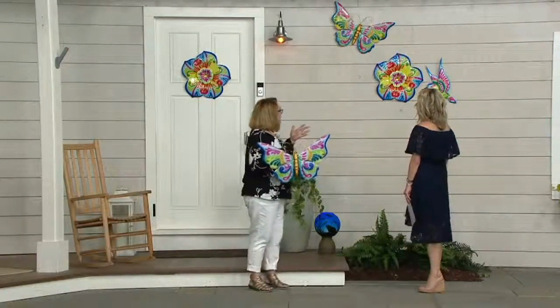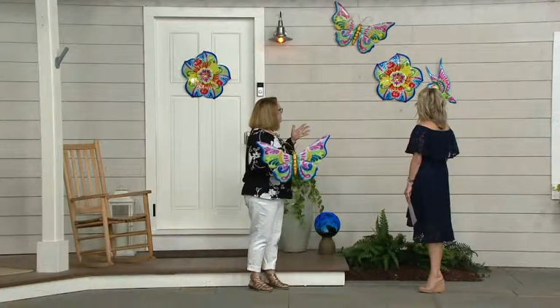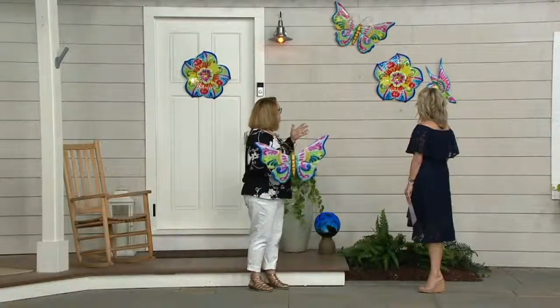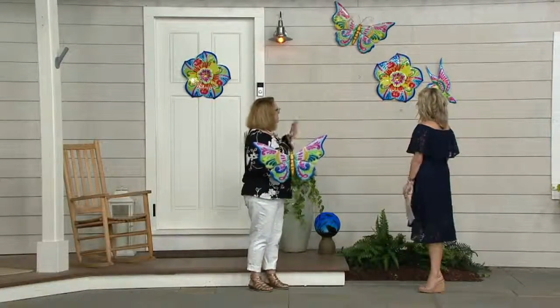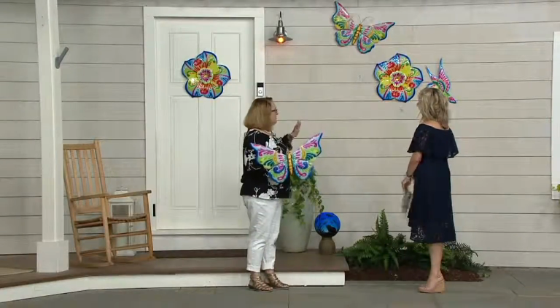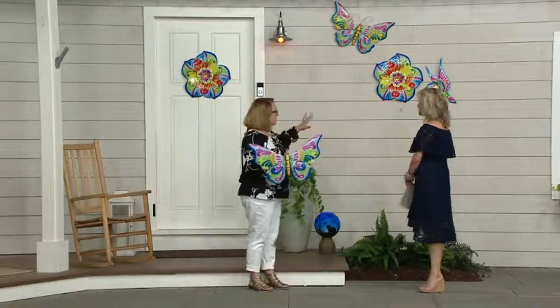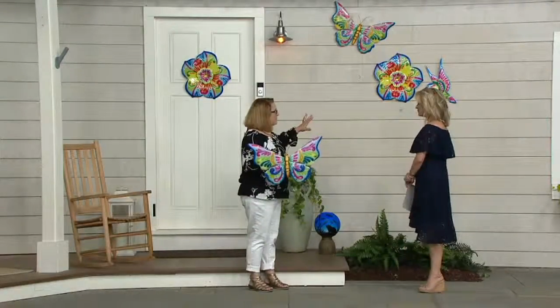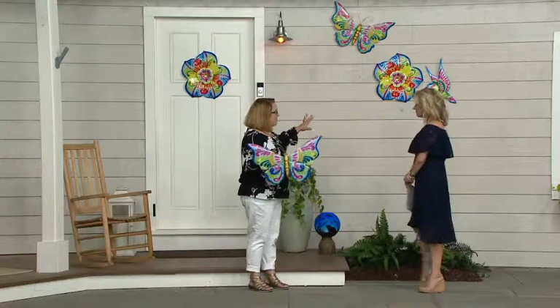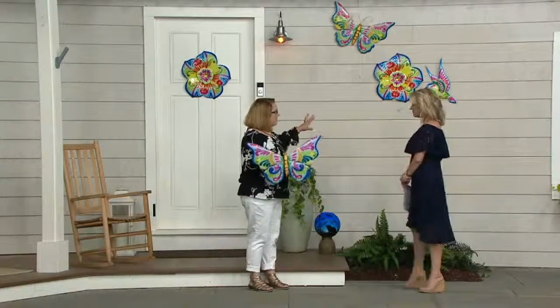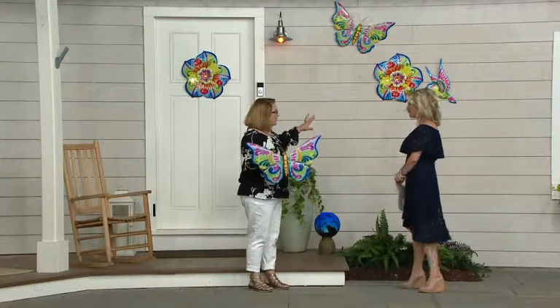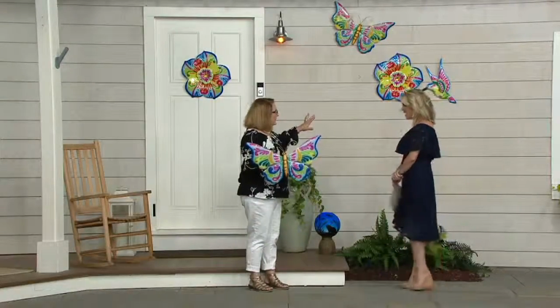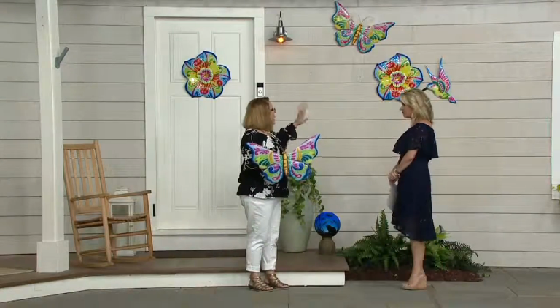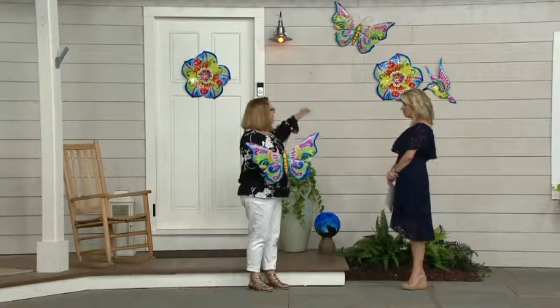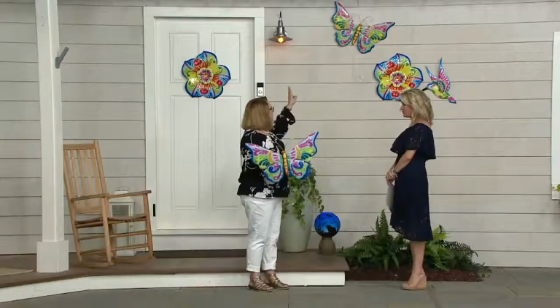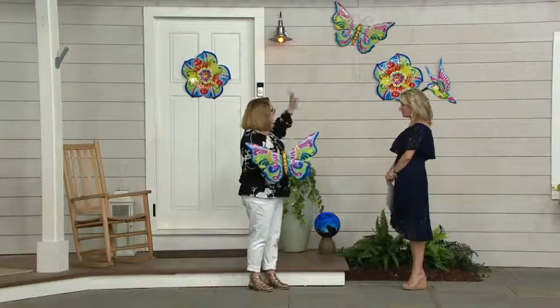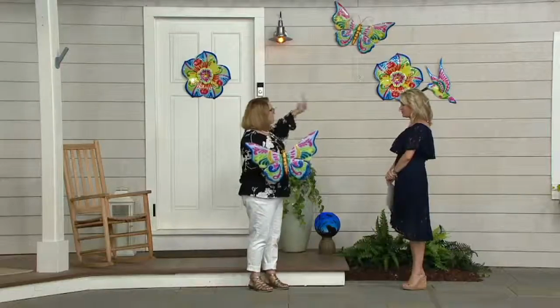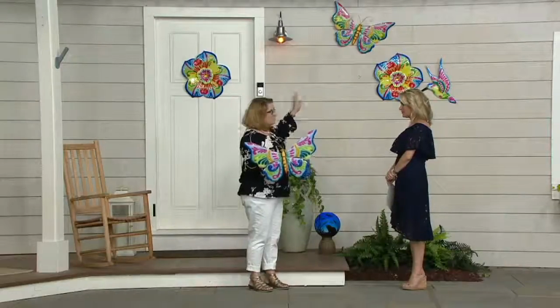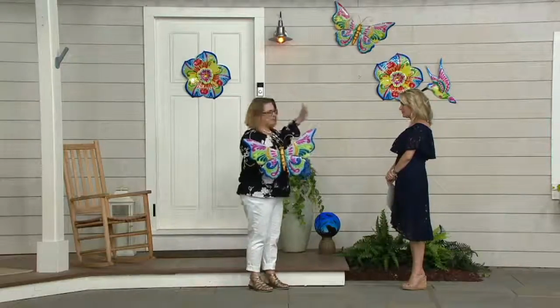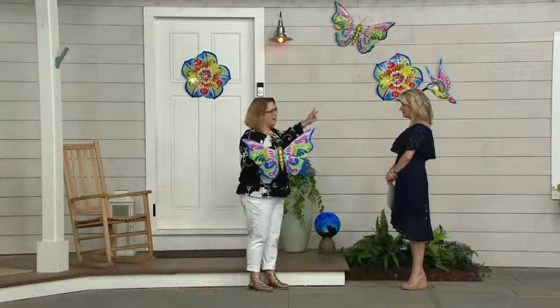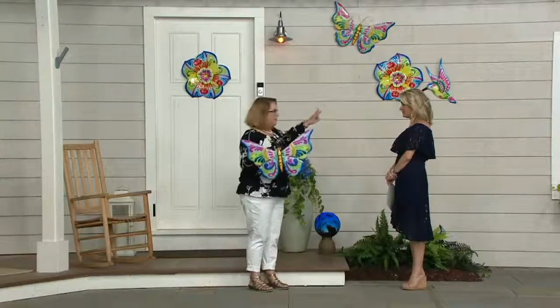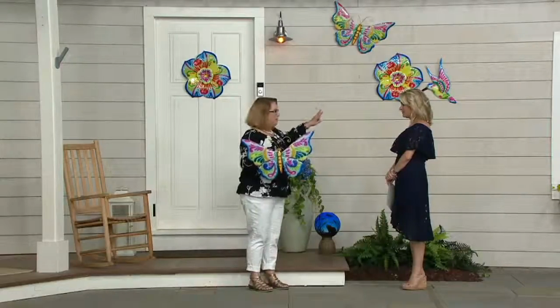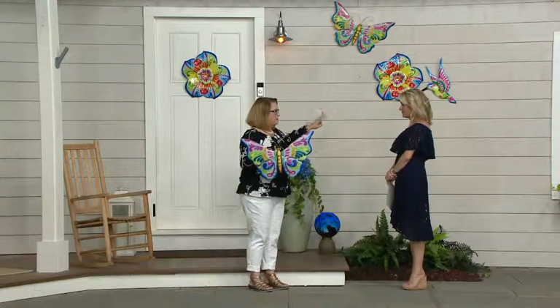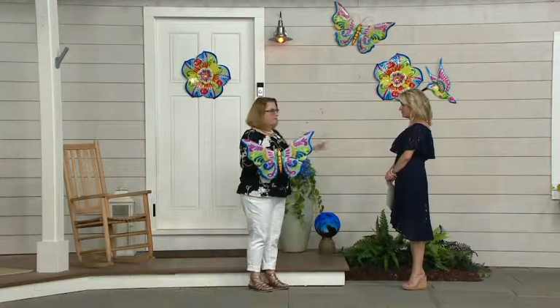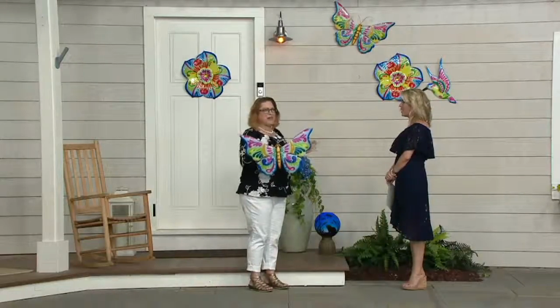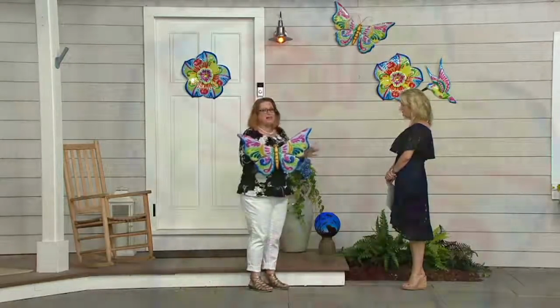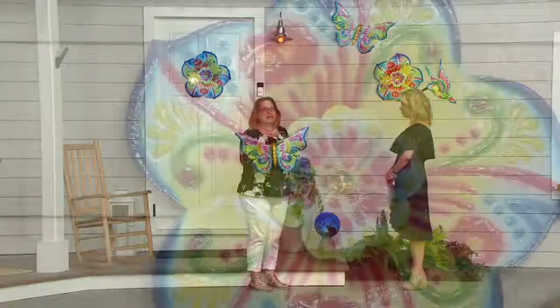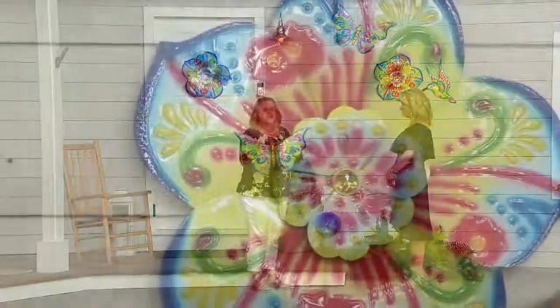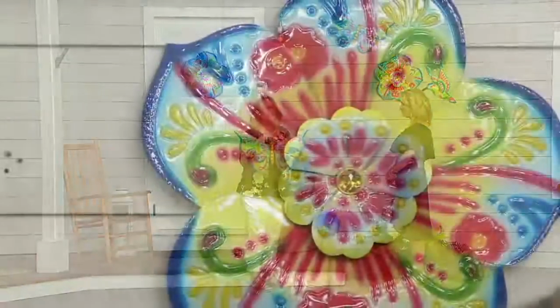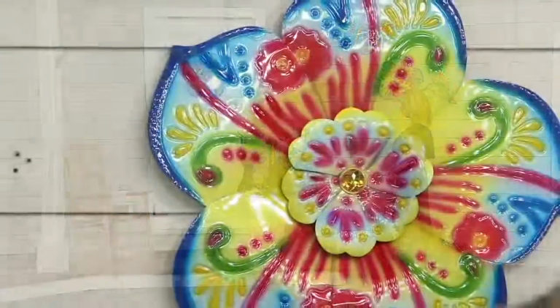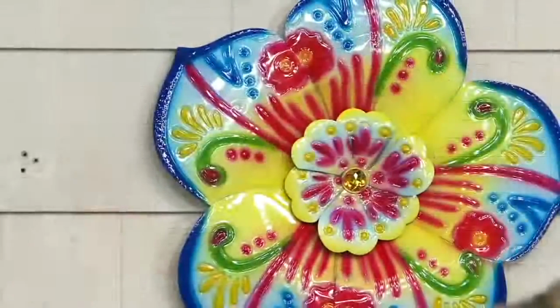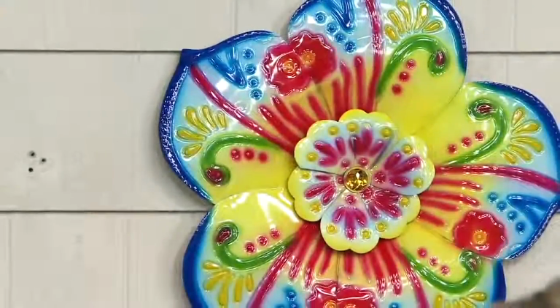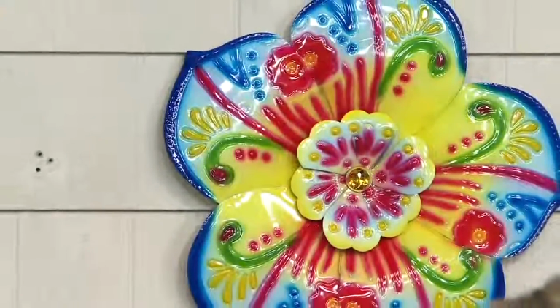I think you start with the flower, and then you add either the butterfly or the hummingbird, because this is Plow and Hearth quality.